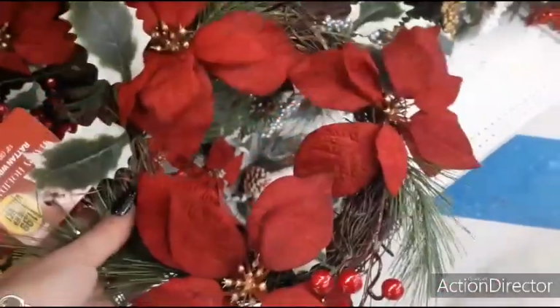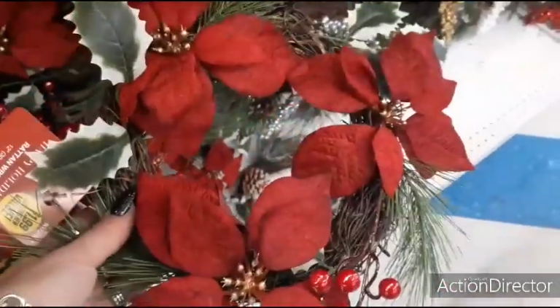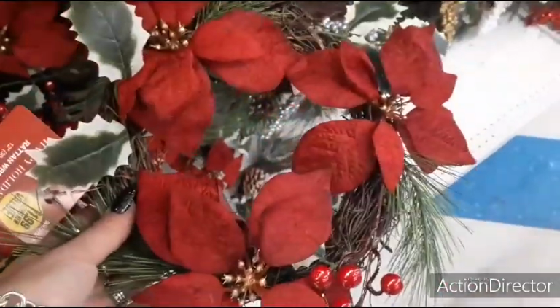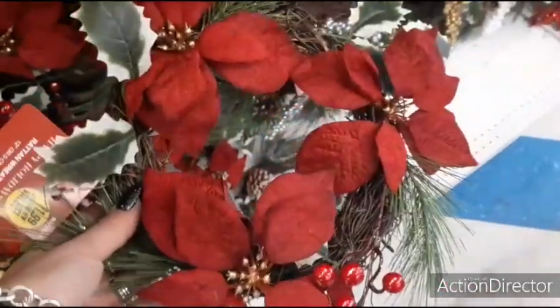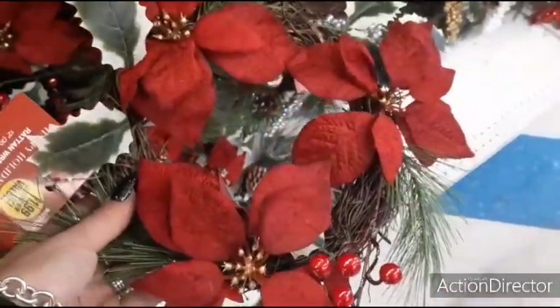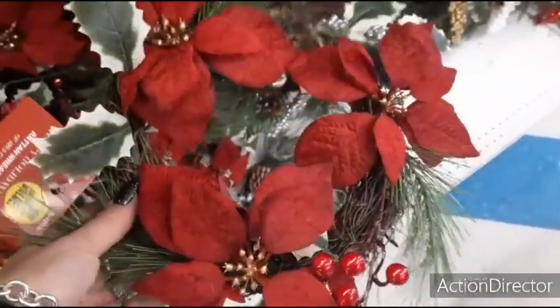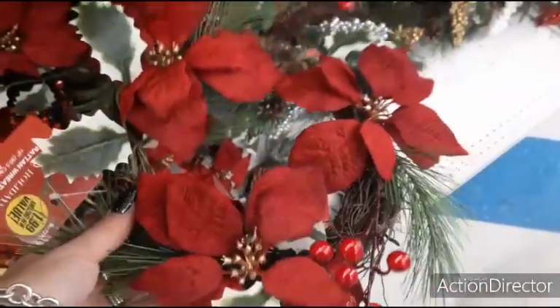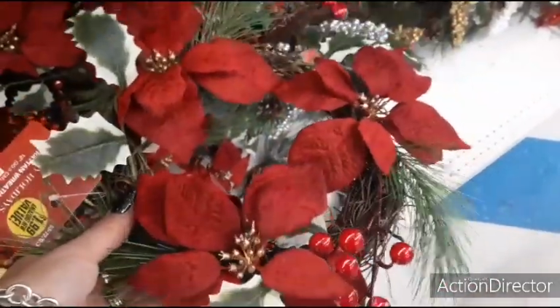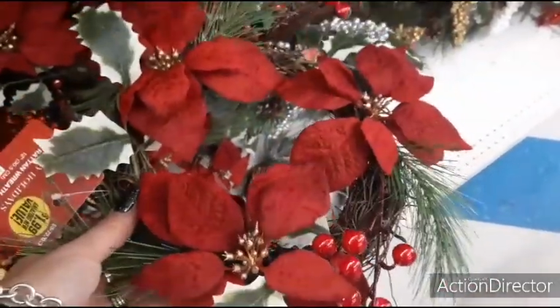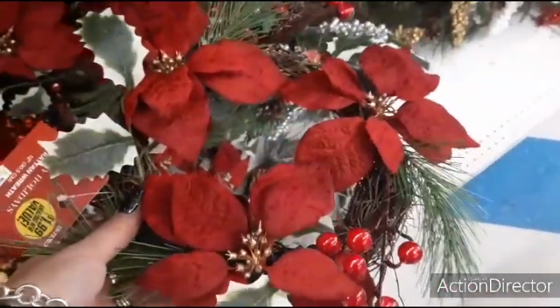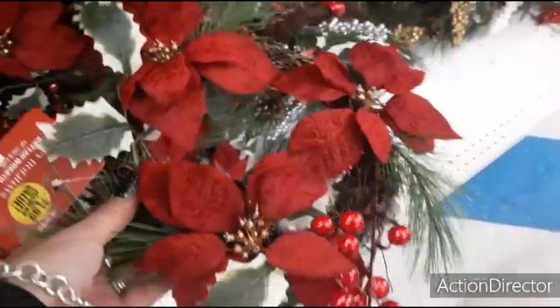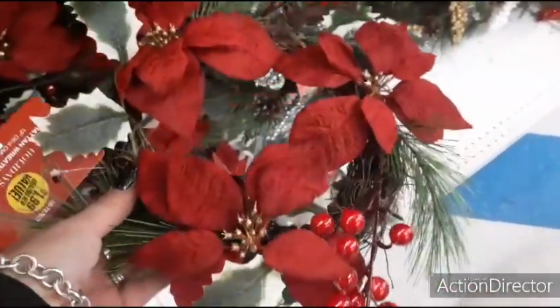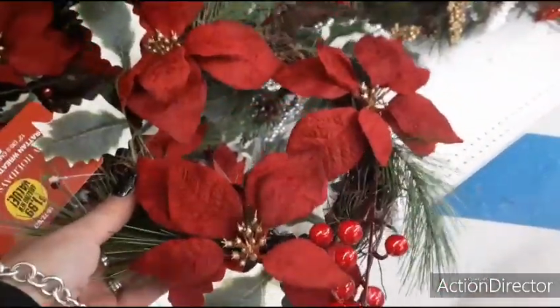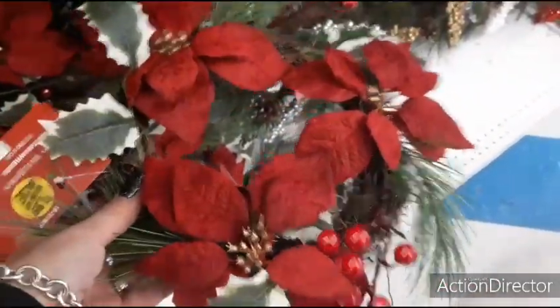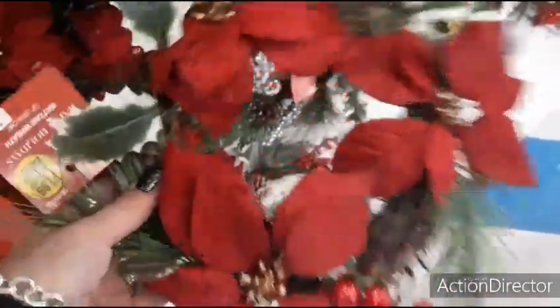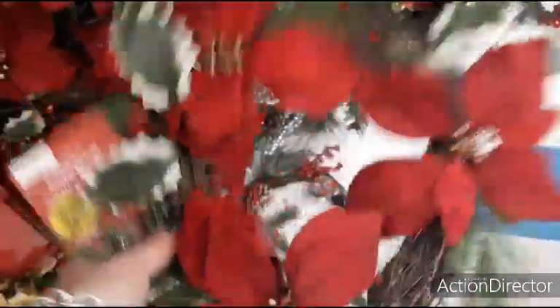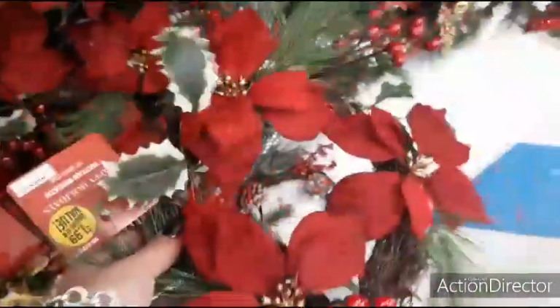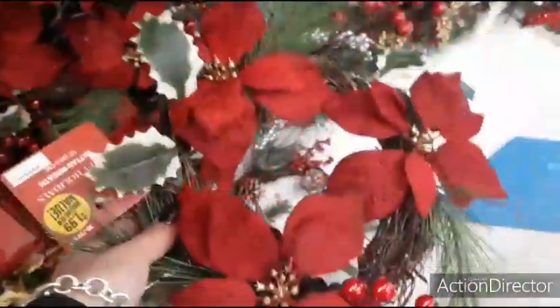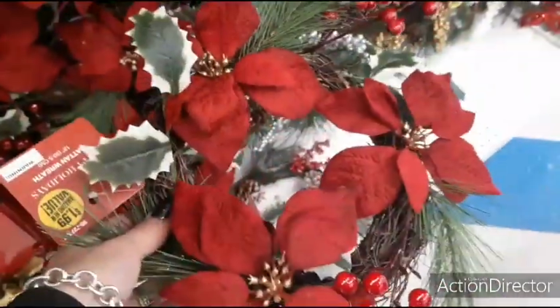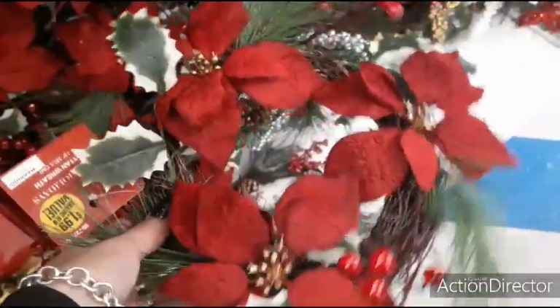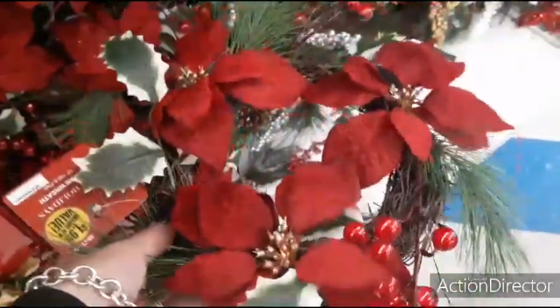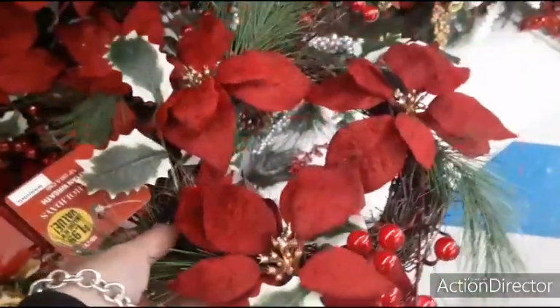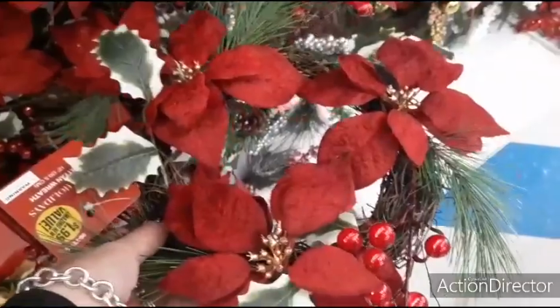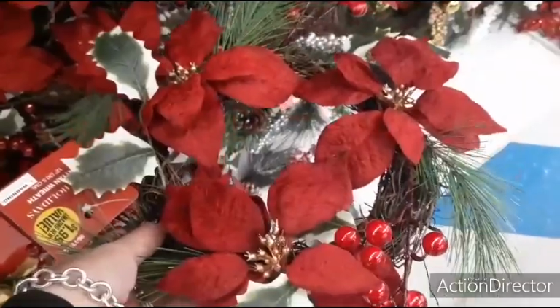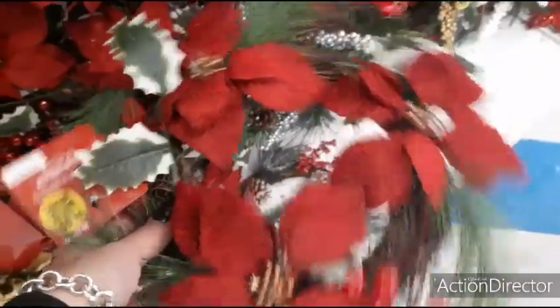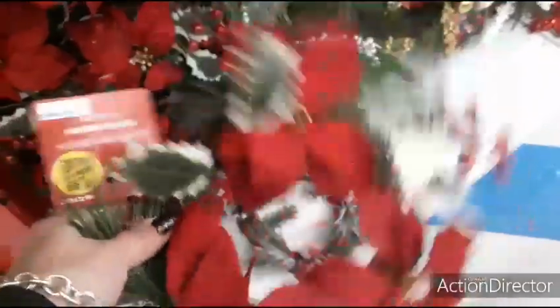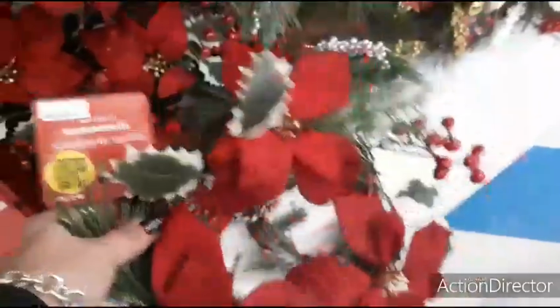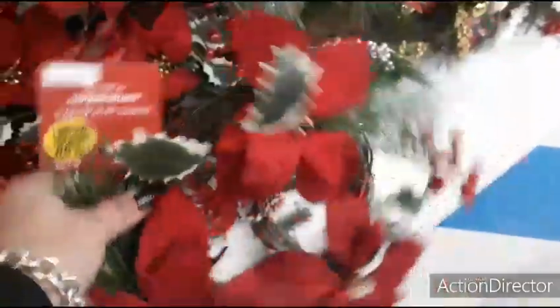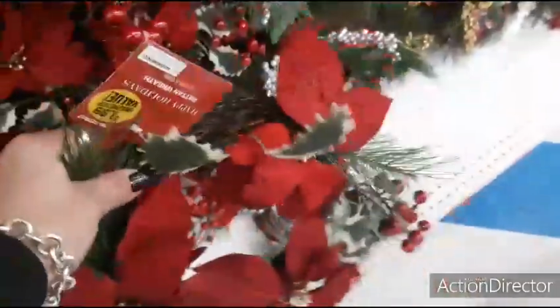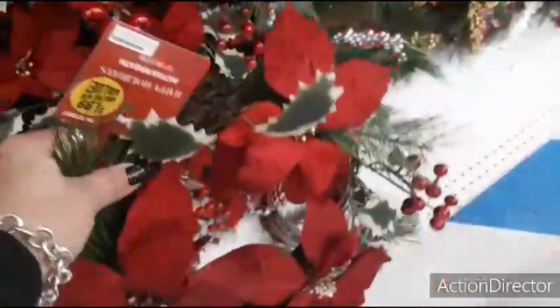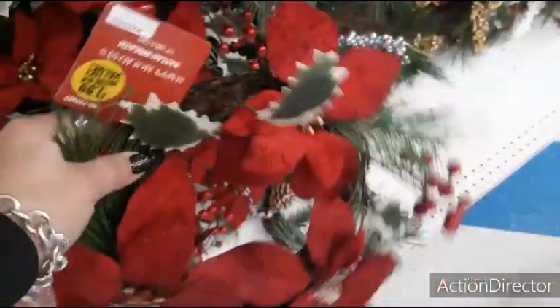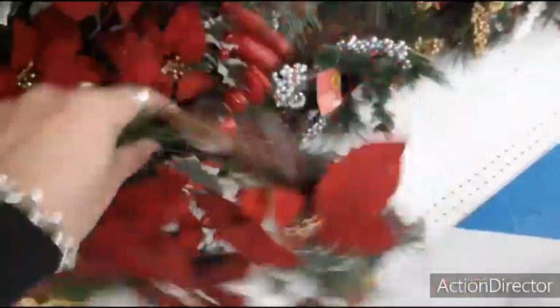I'd use this as a candle — like a big pillar — and put this on it. Yeah, that's what I would do.